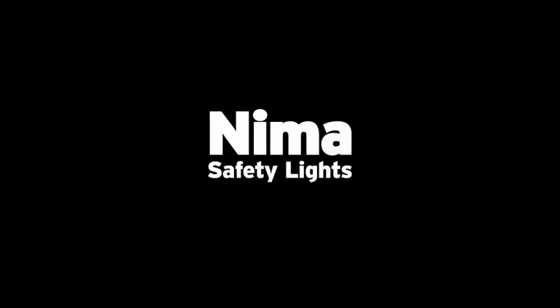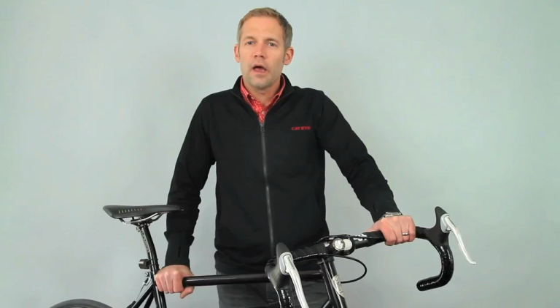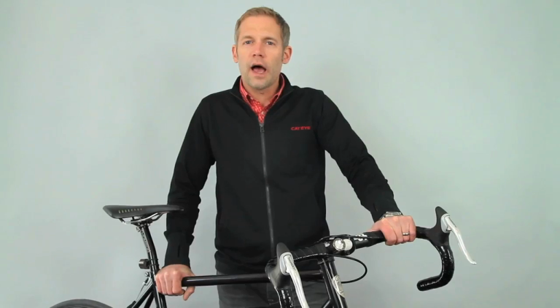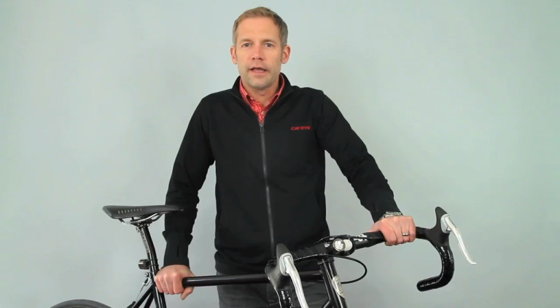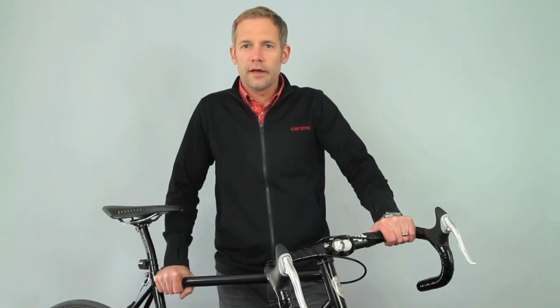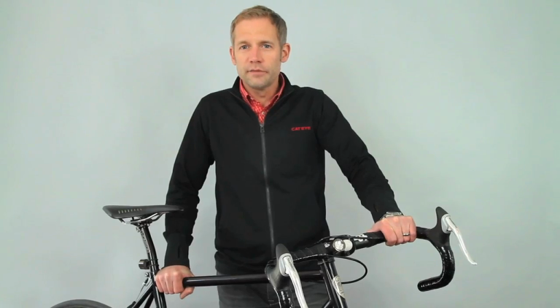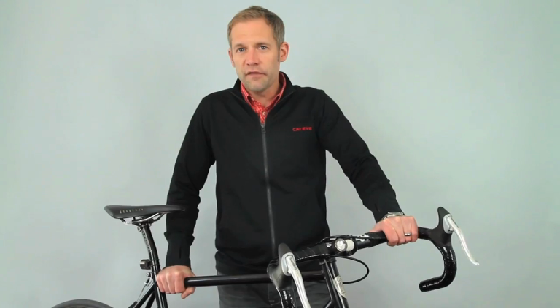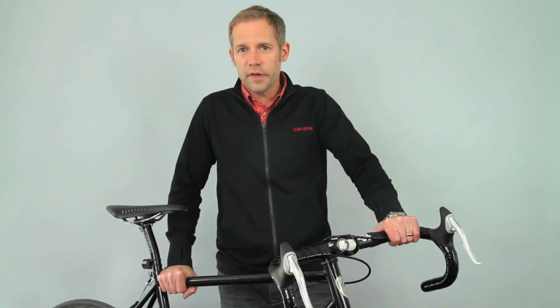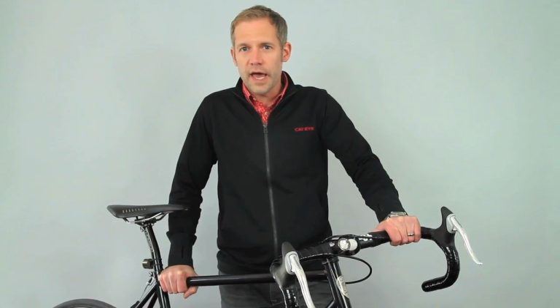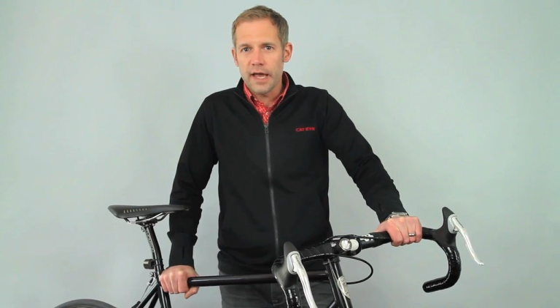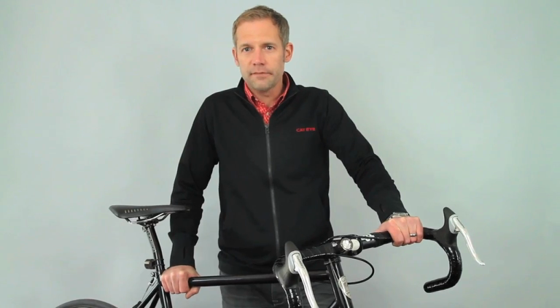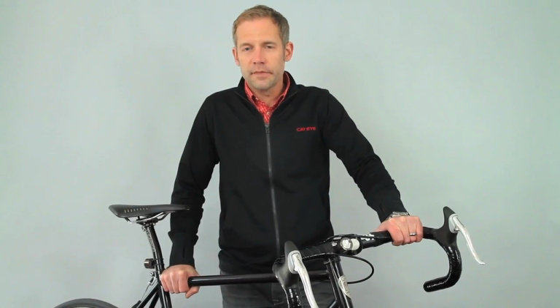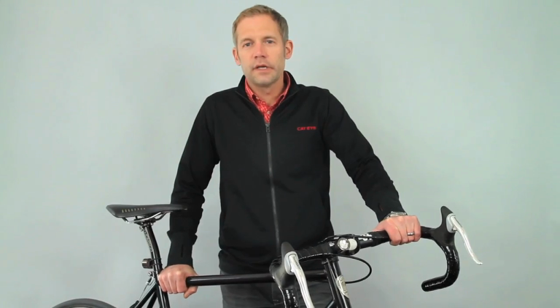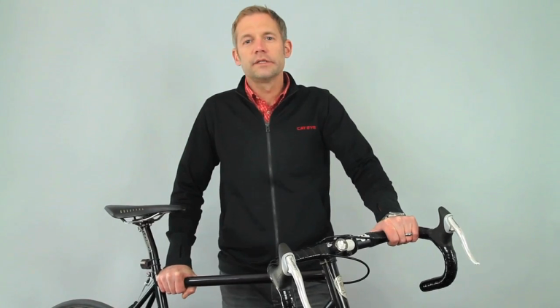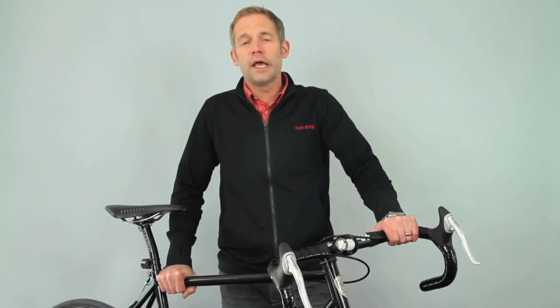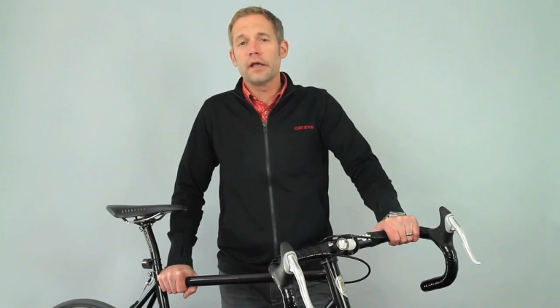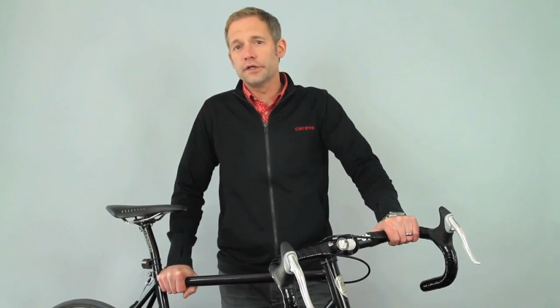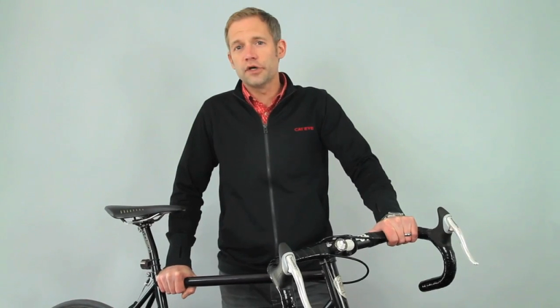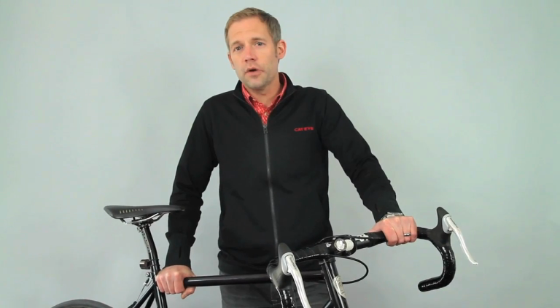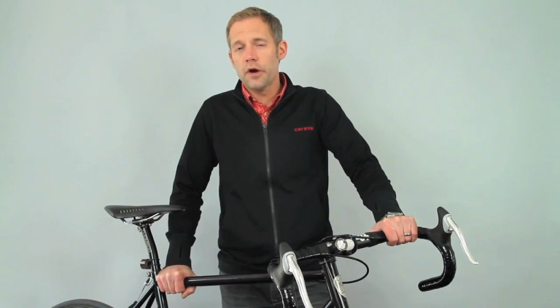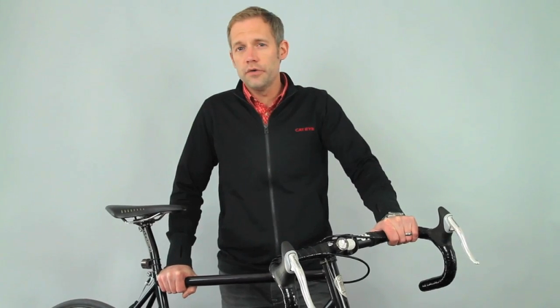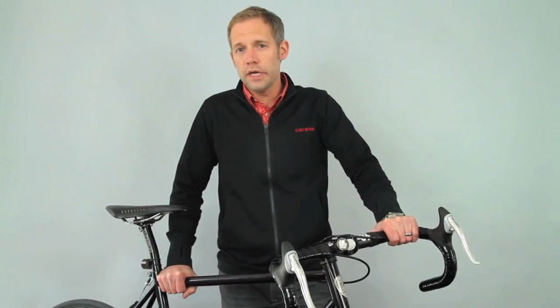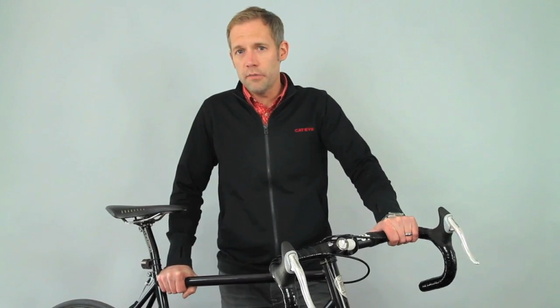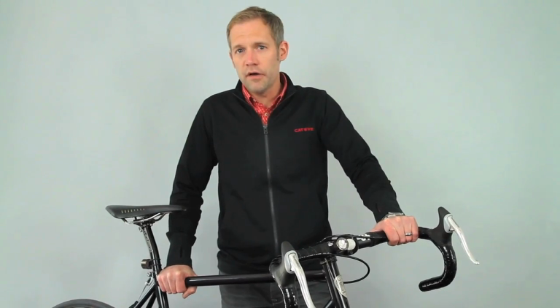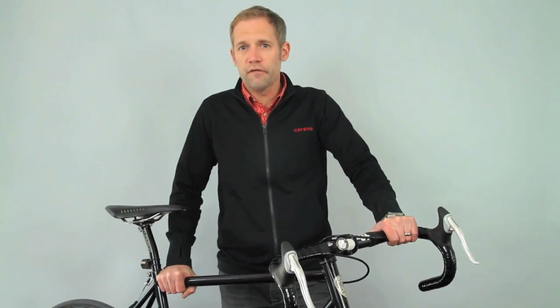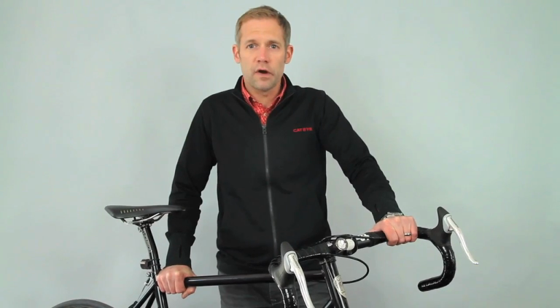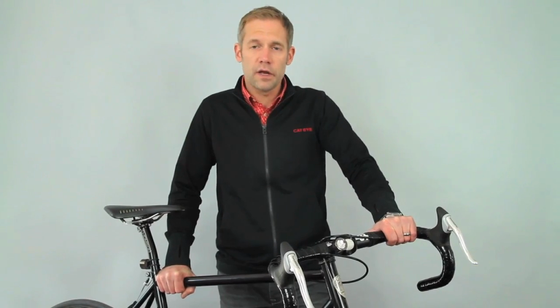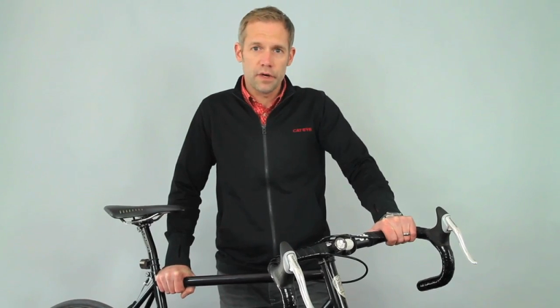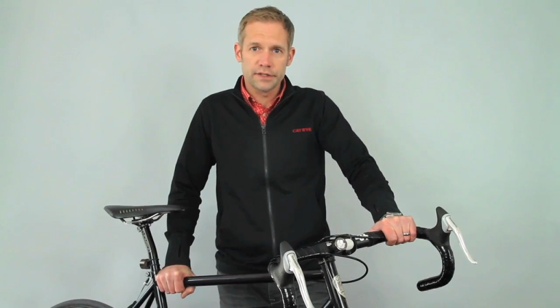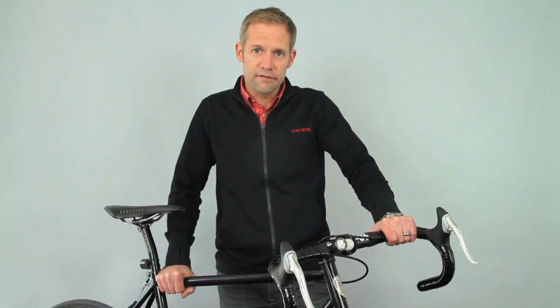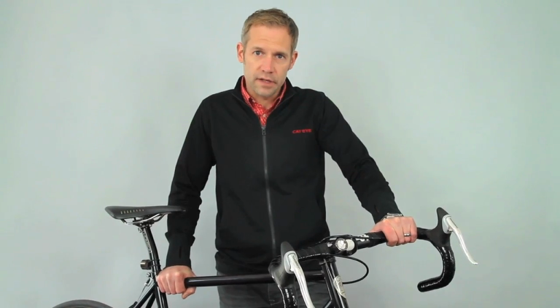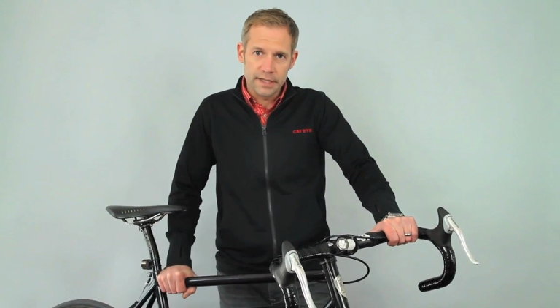Hi, I'm Jeff from Cateye. Today I'd like to show you our new NEMA front and rear safety lights.